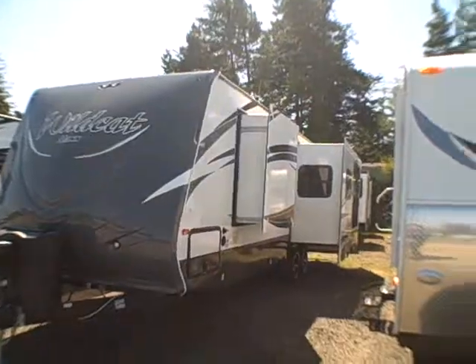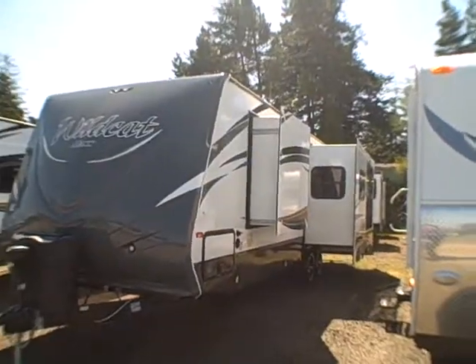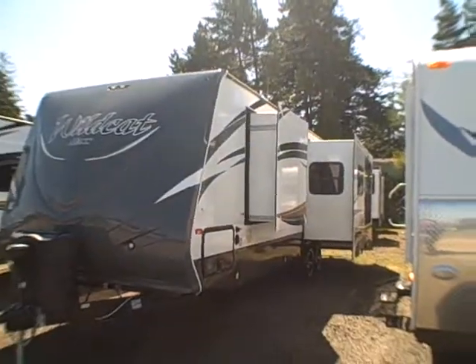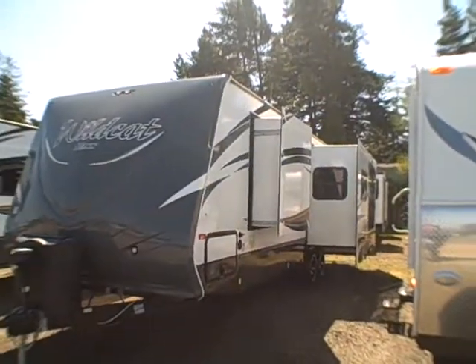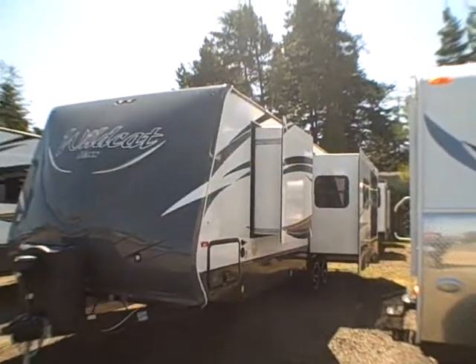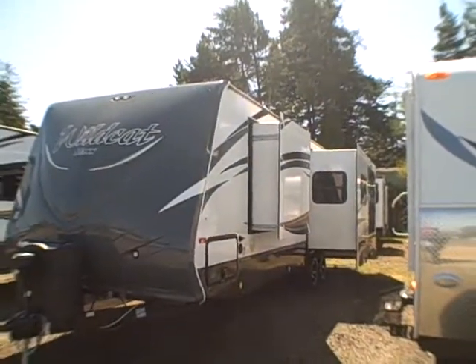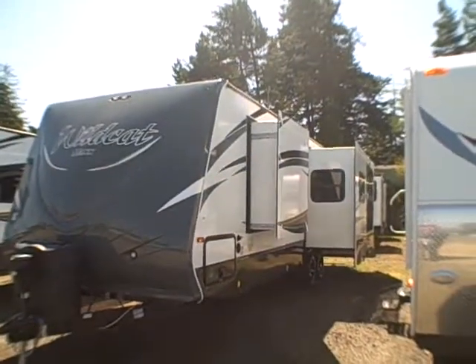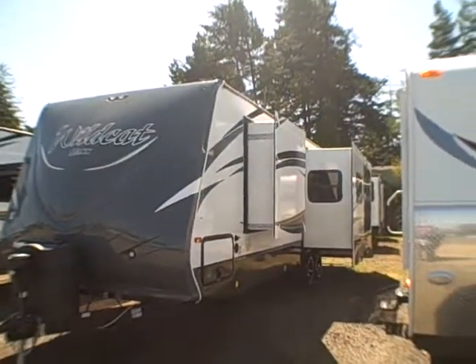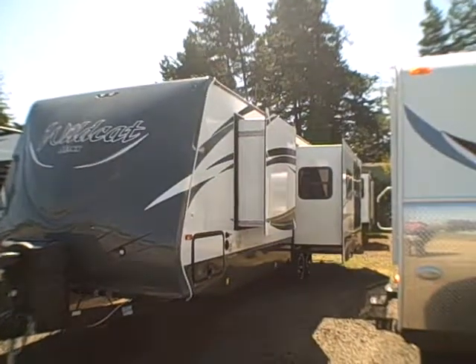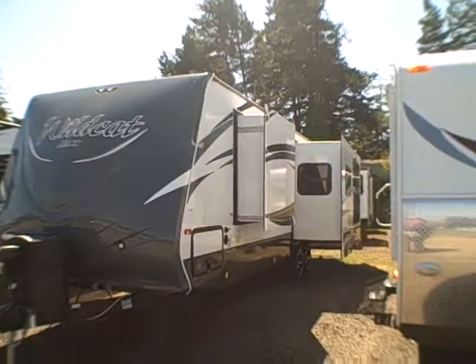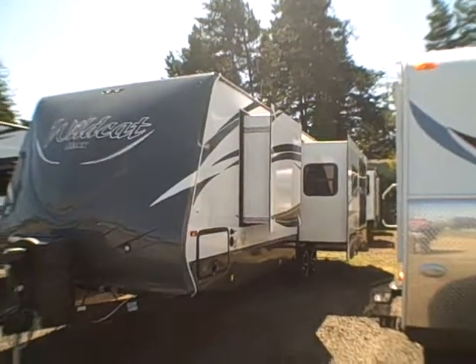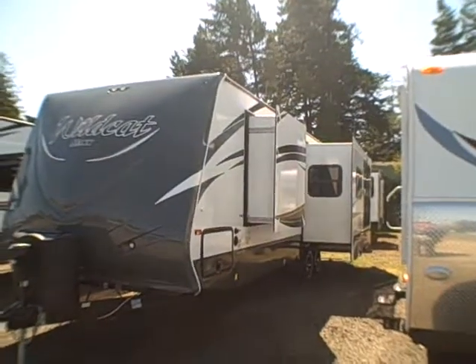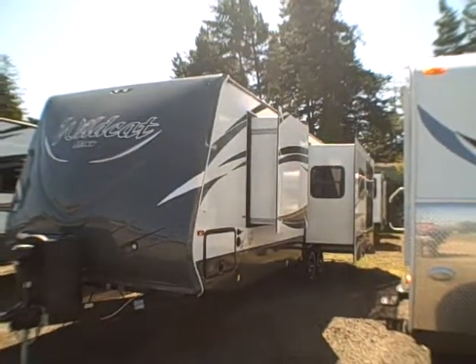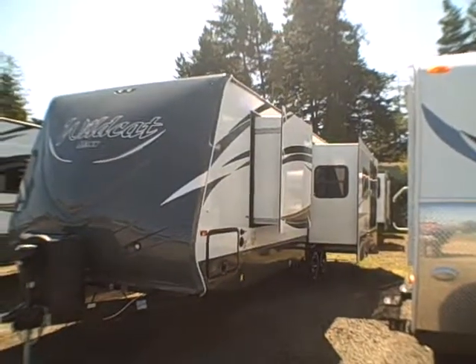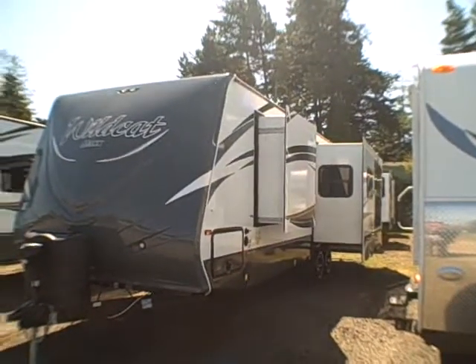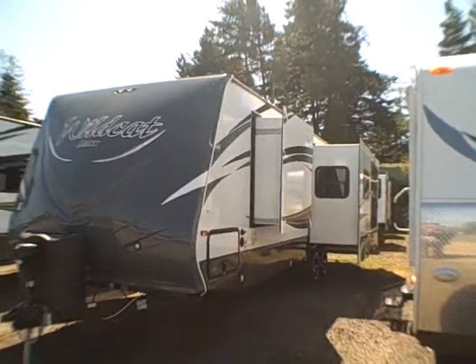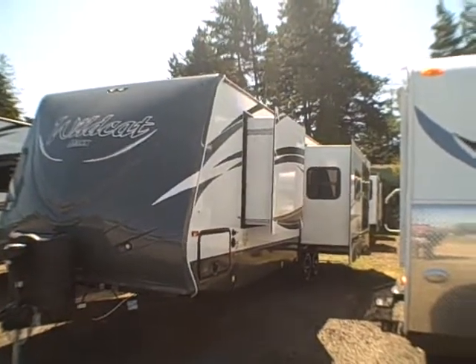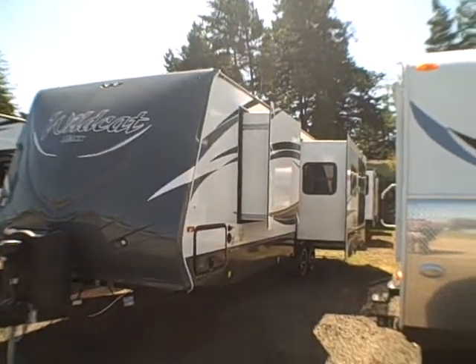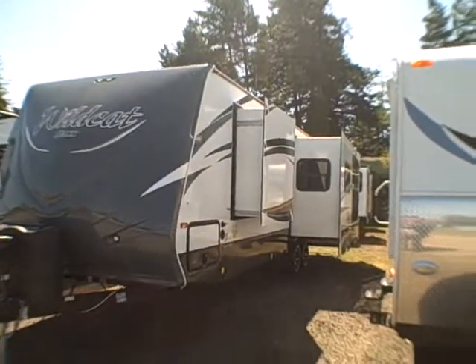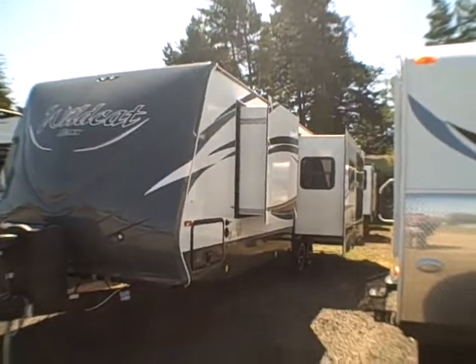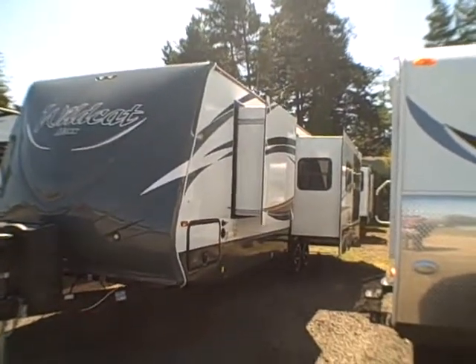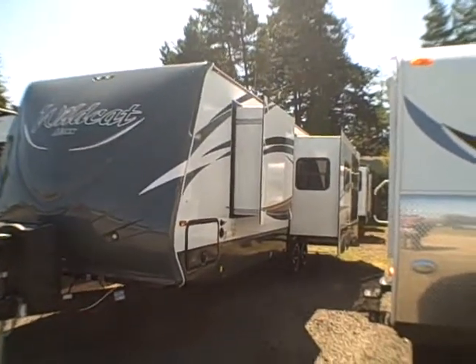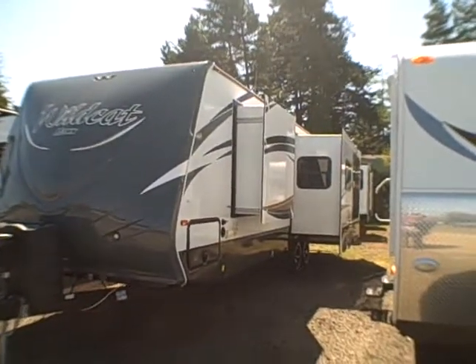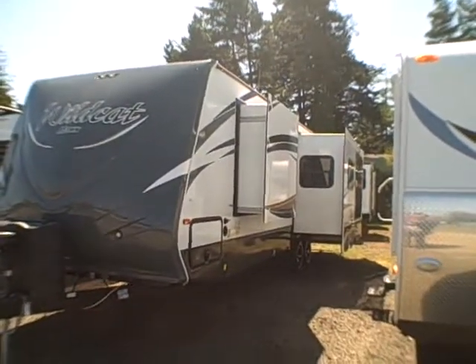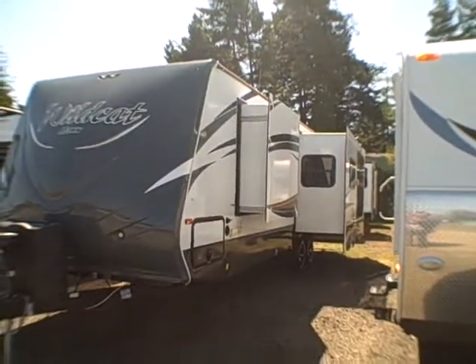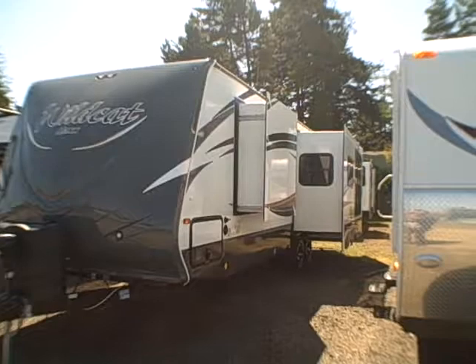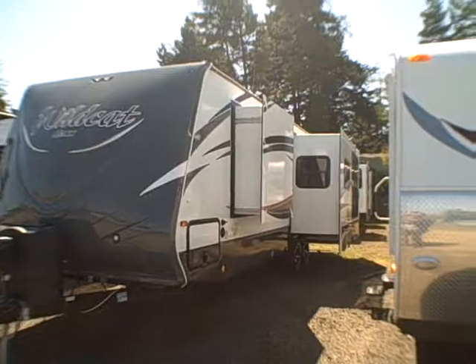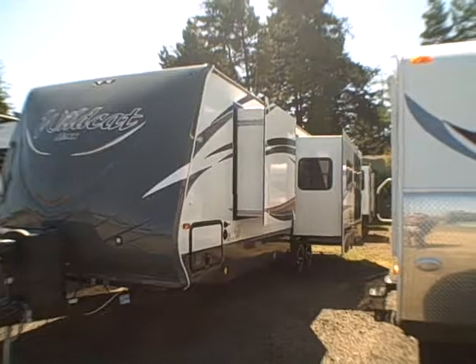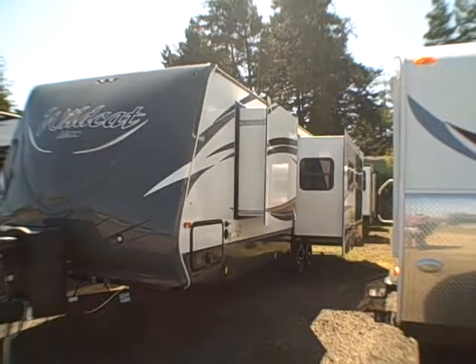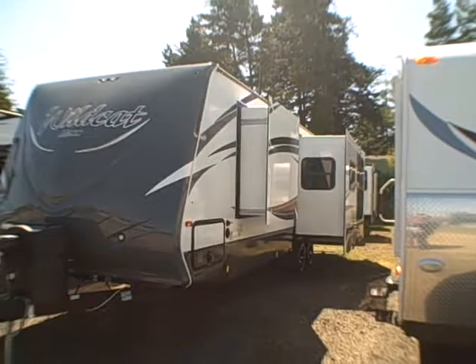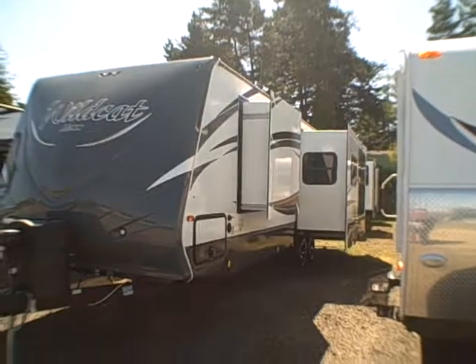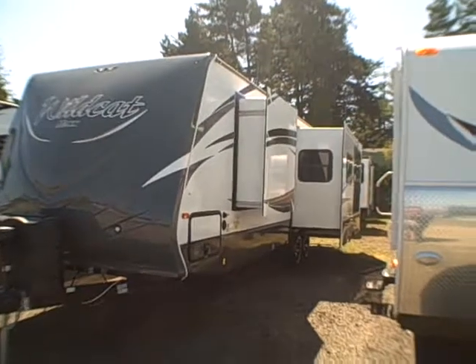Hi, this is Bob with Gibbs RV and today we're looking at a 2015 Wildcat from Forest River, model 28RKX.